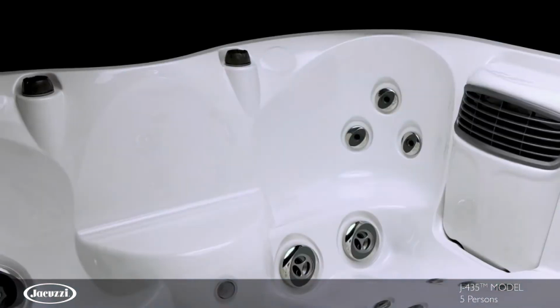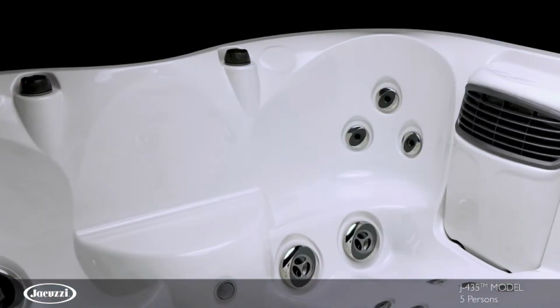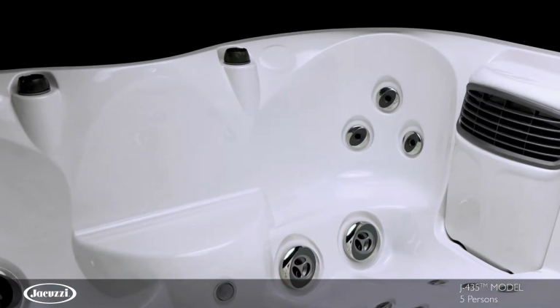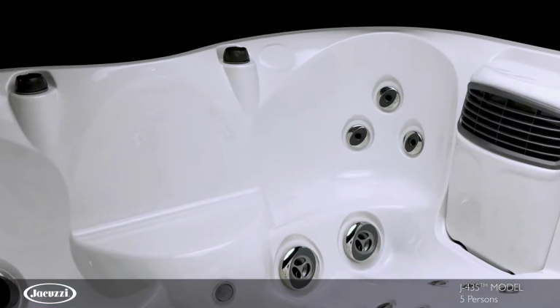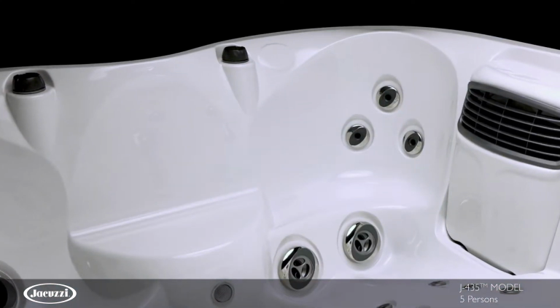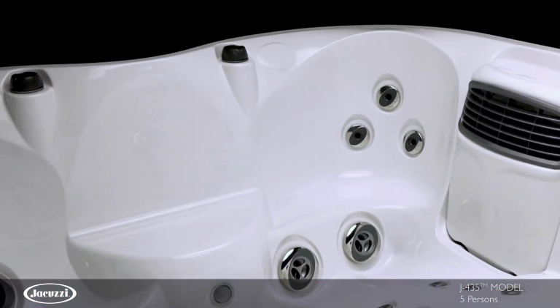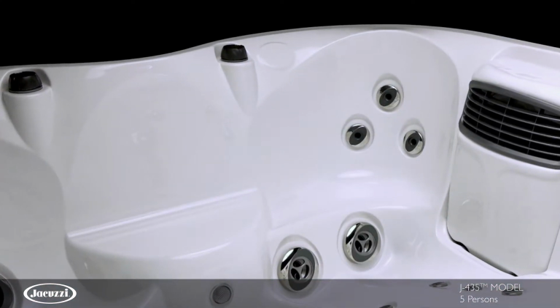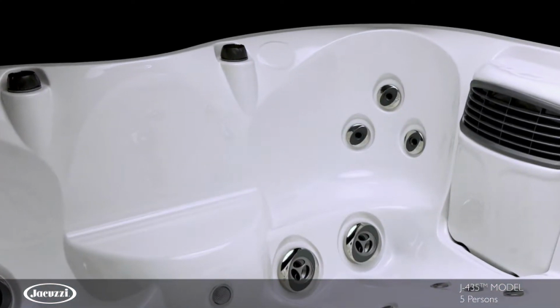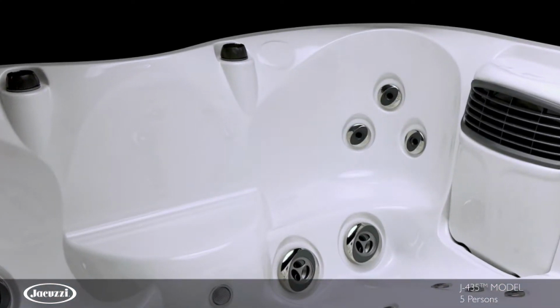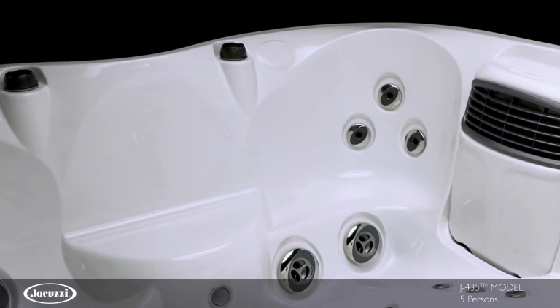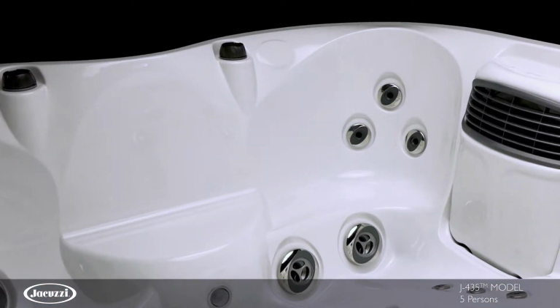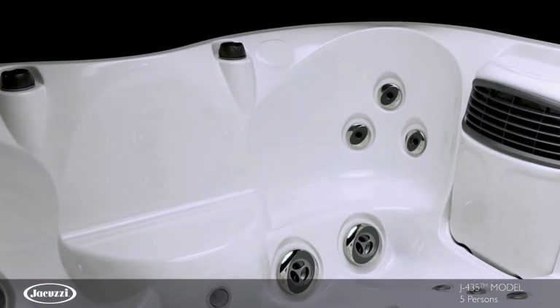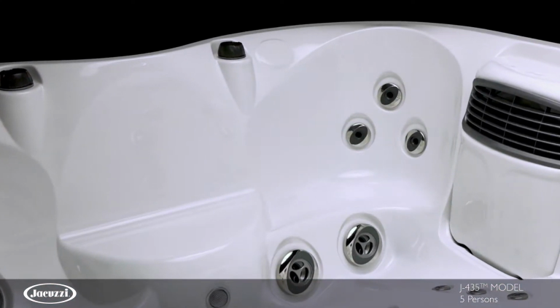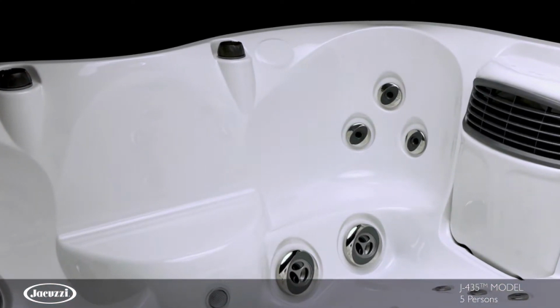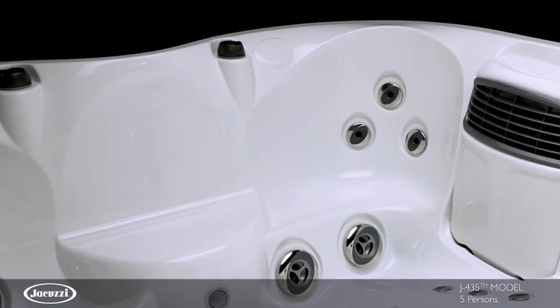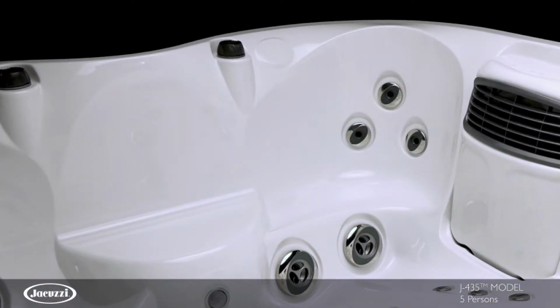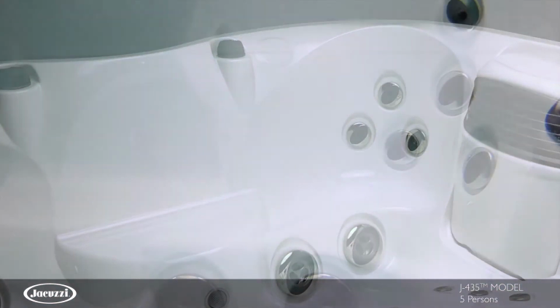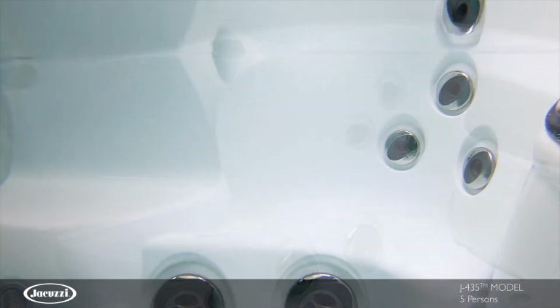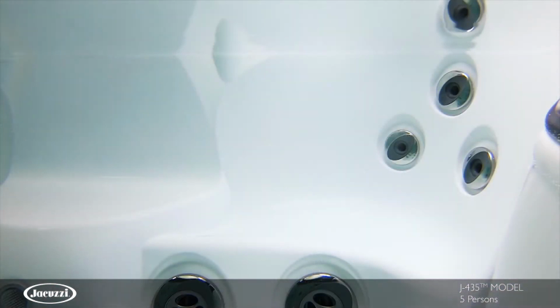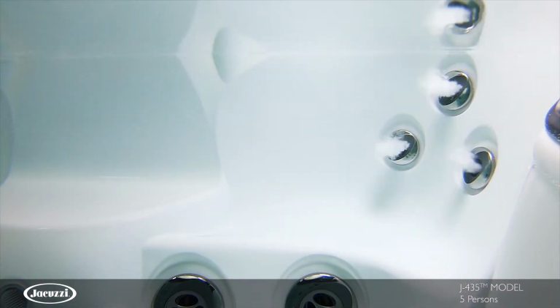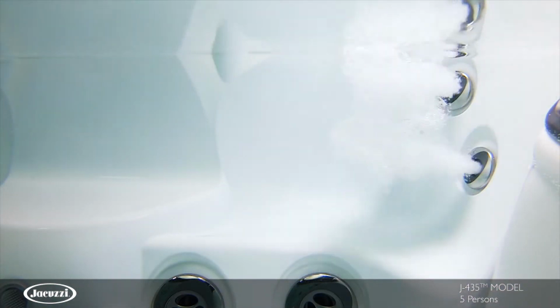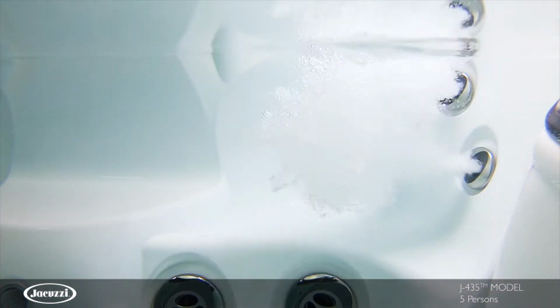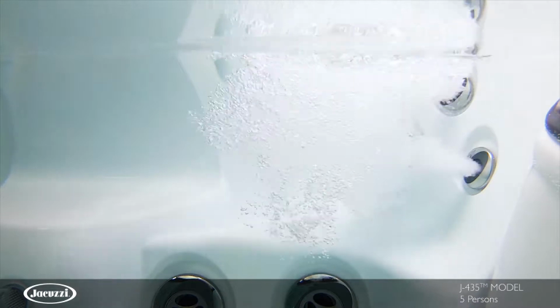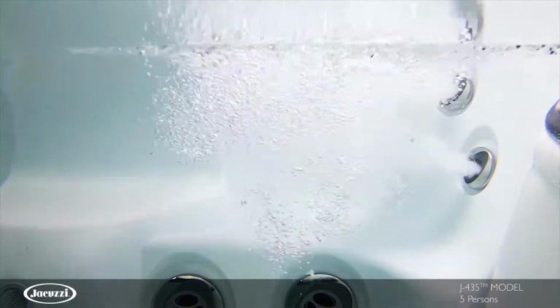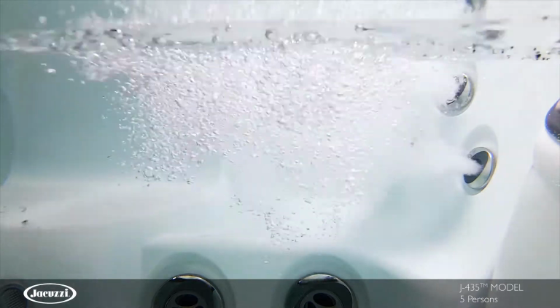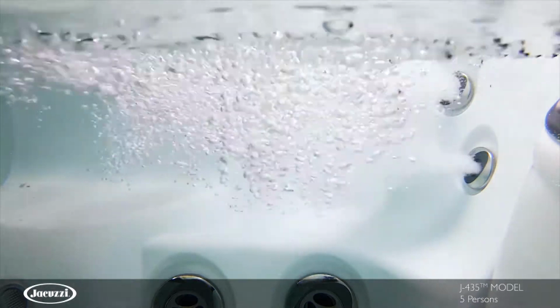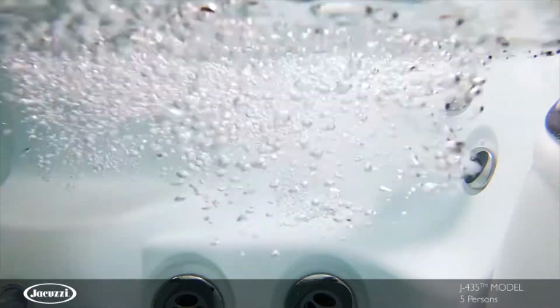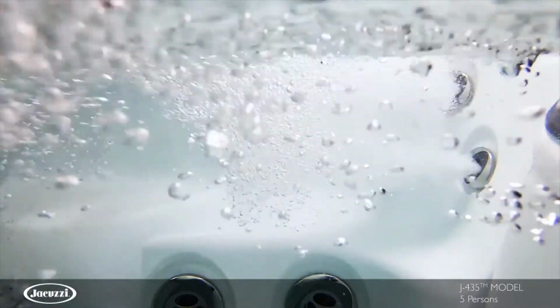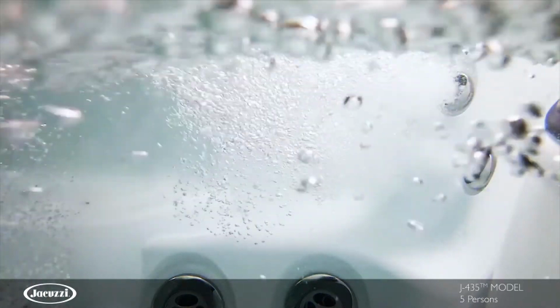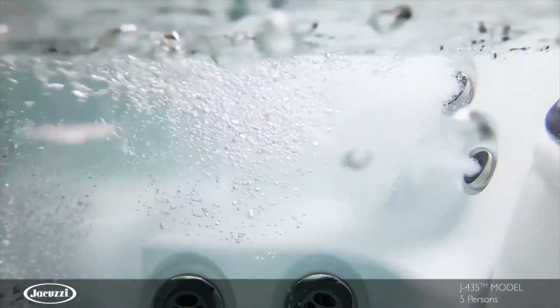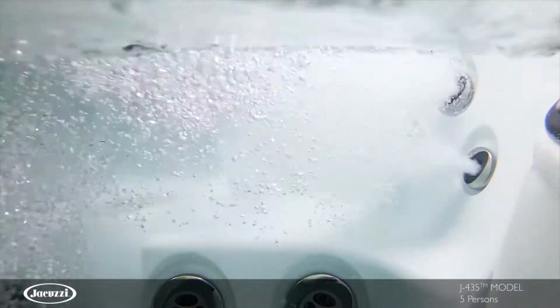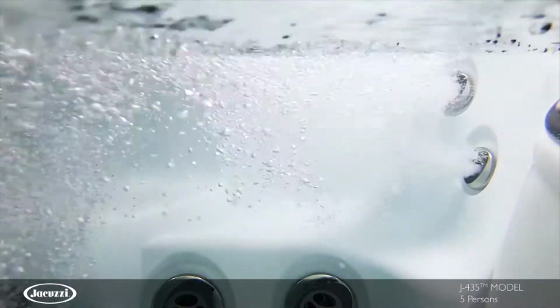And two cool-down seats, one of which has jets, give you the option to enjoy your hot tub without immersing yourself completely.